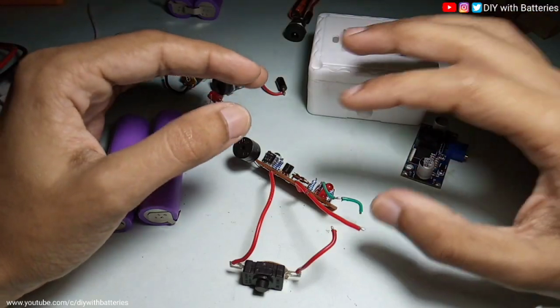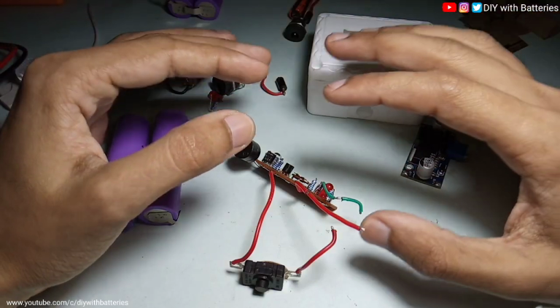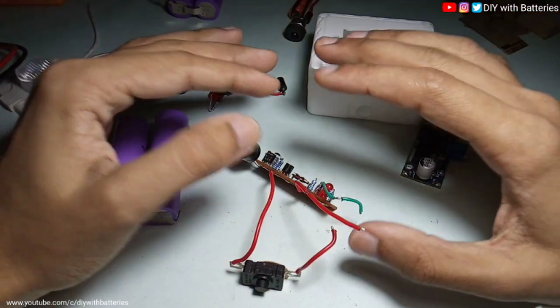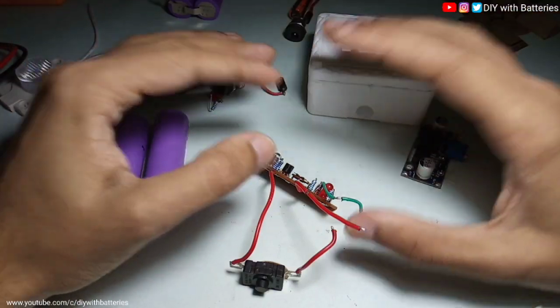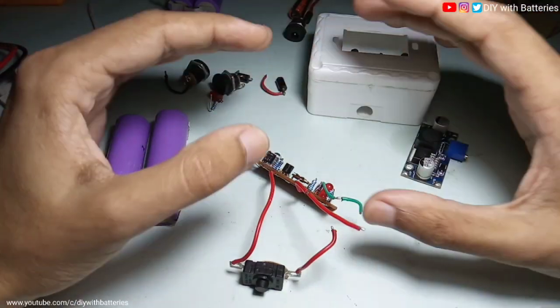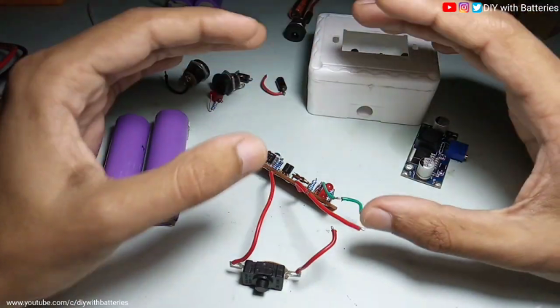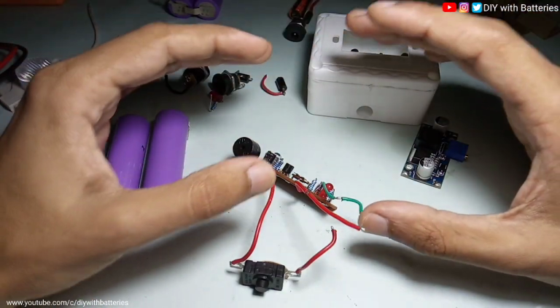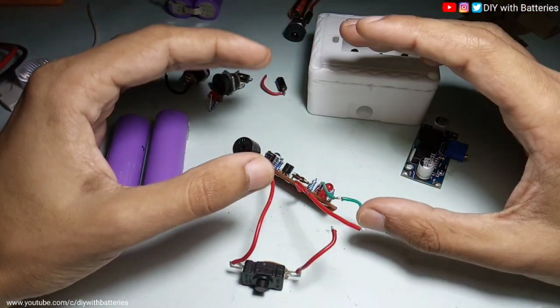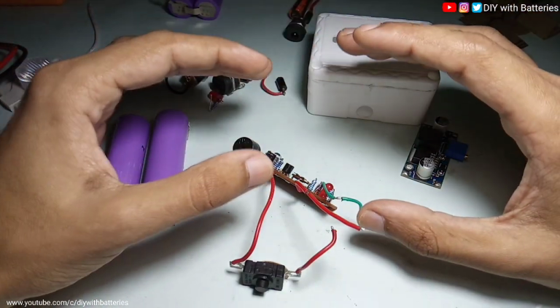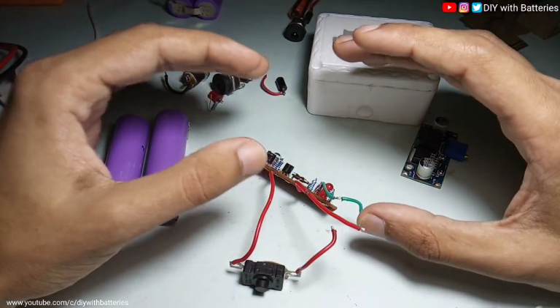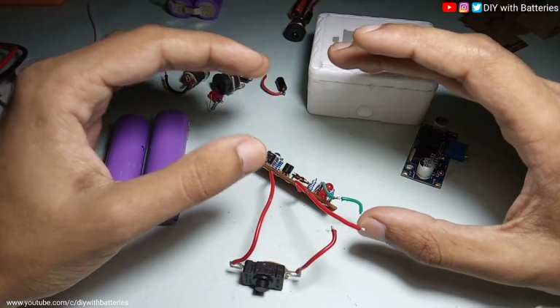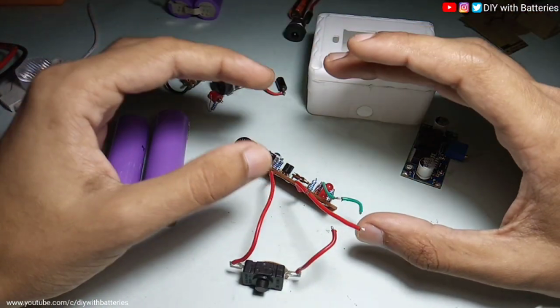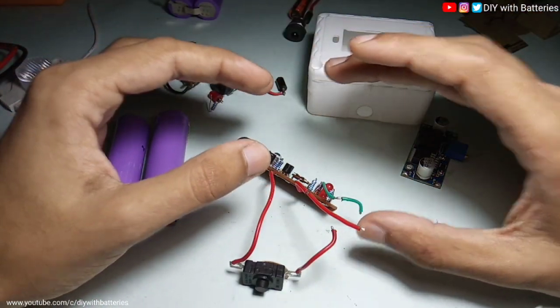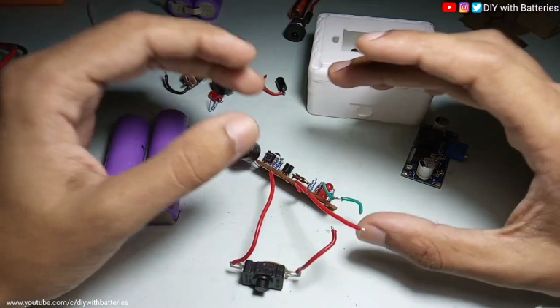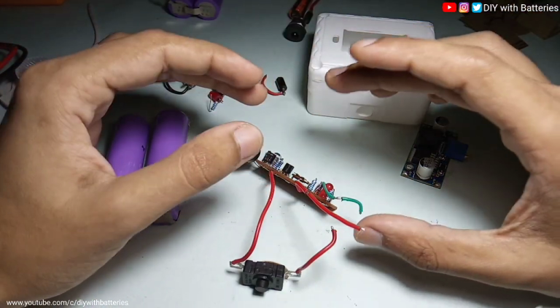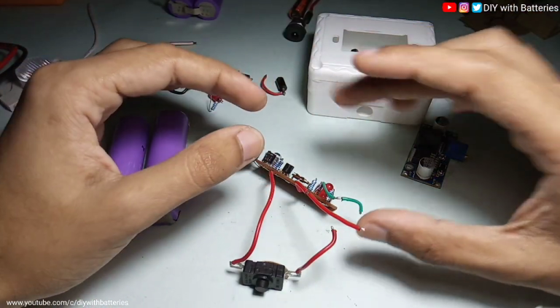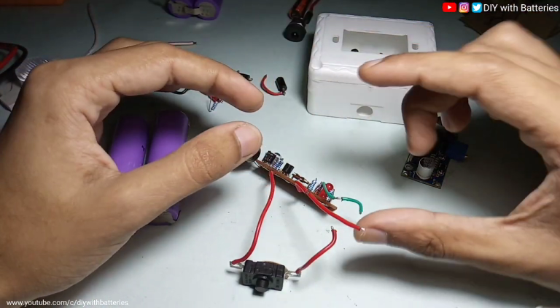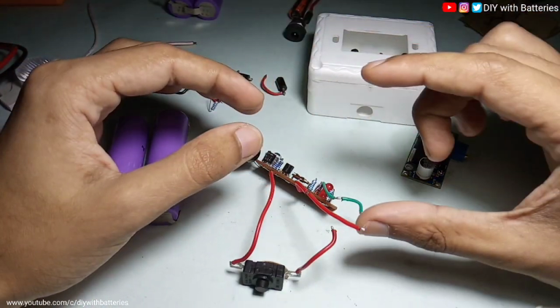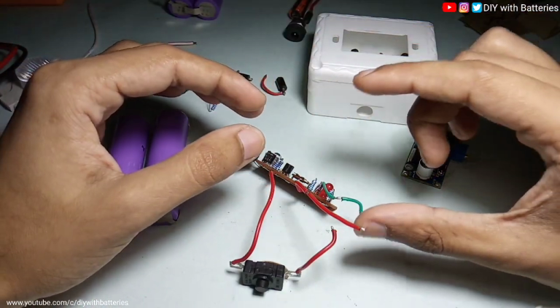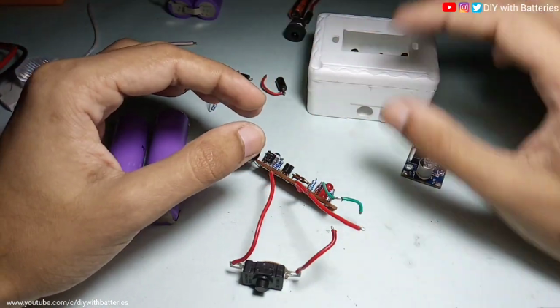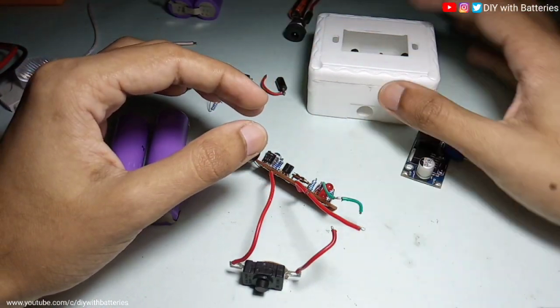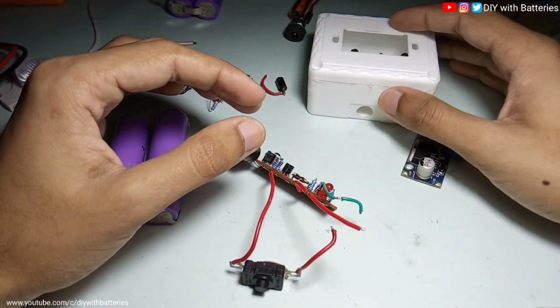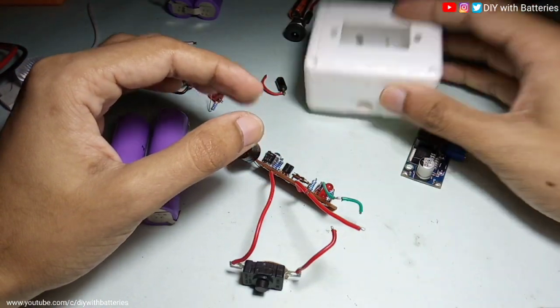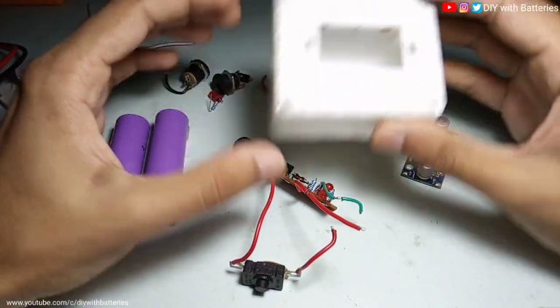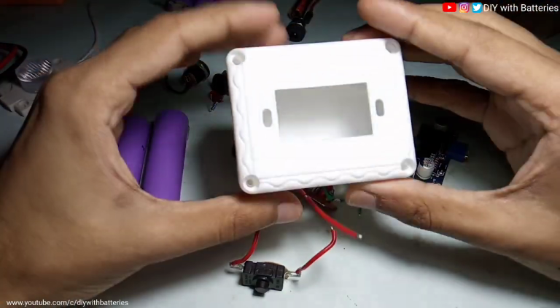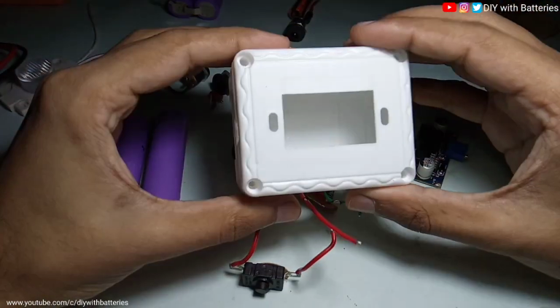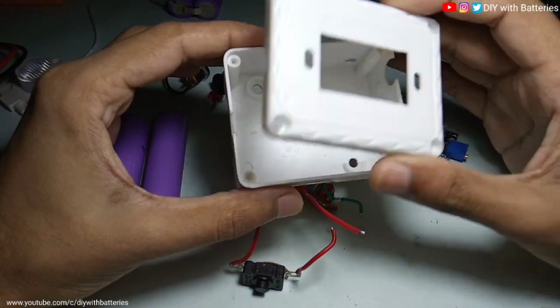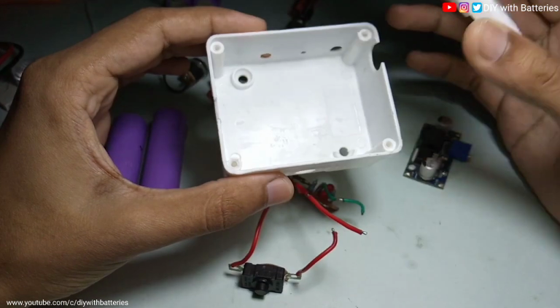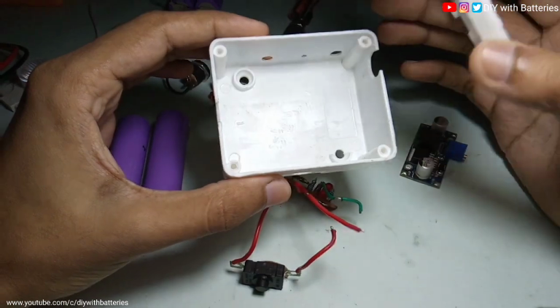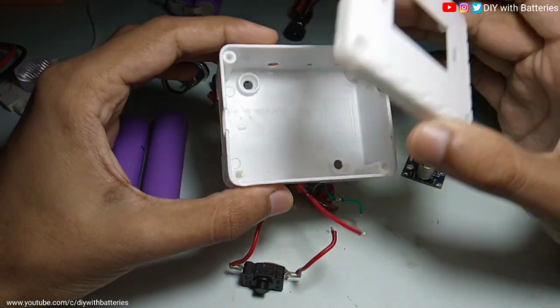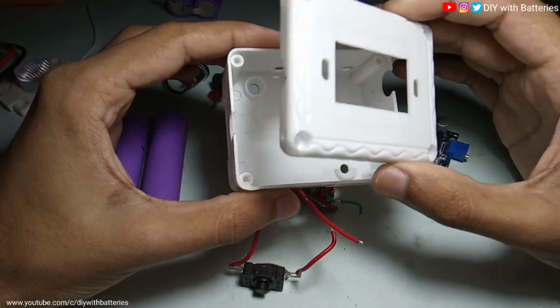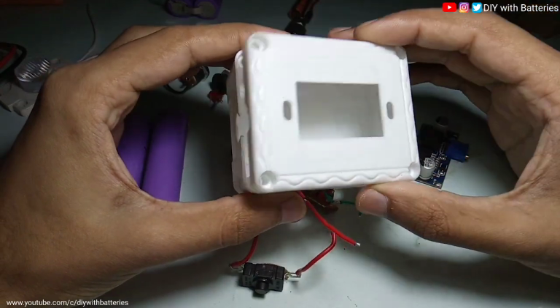Alright, so today's video we are going to make a 12 volt mini UPS, or else you can call it a 12 volt battery.